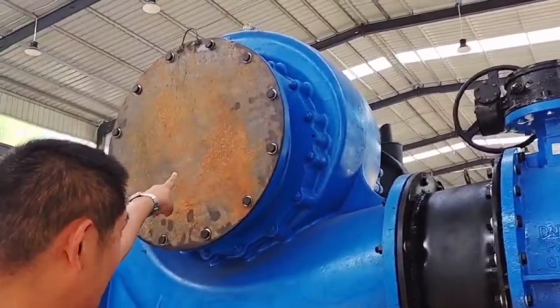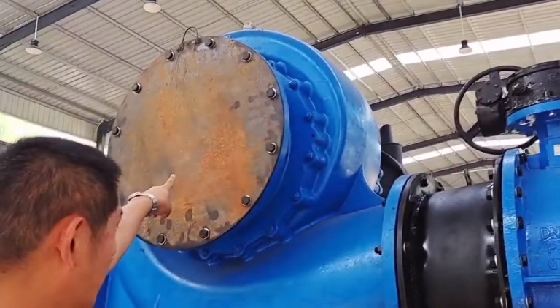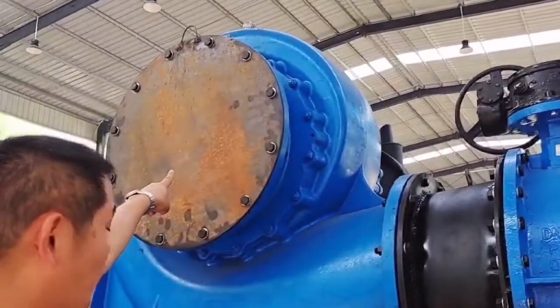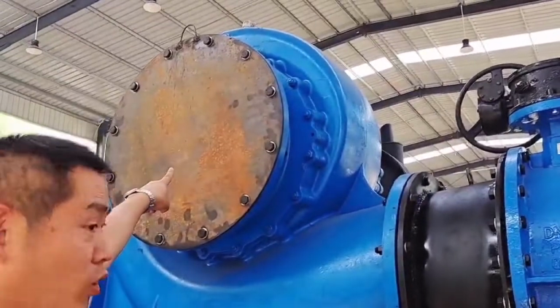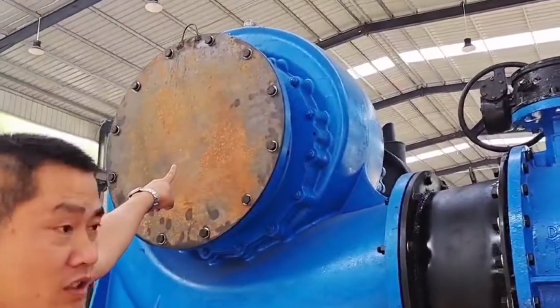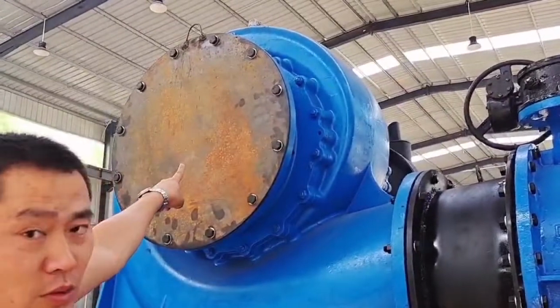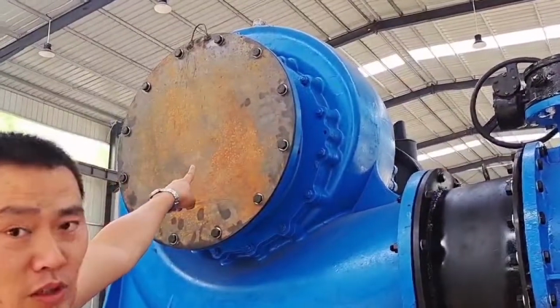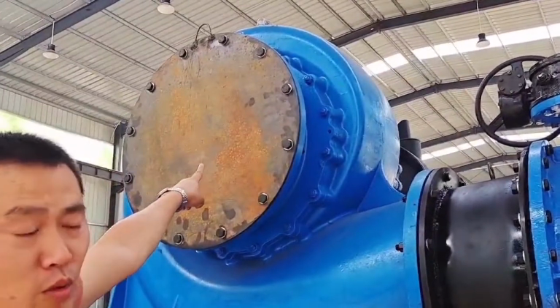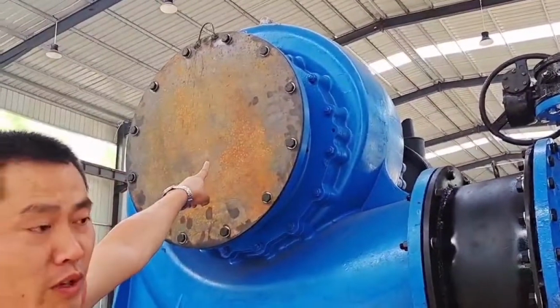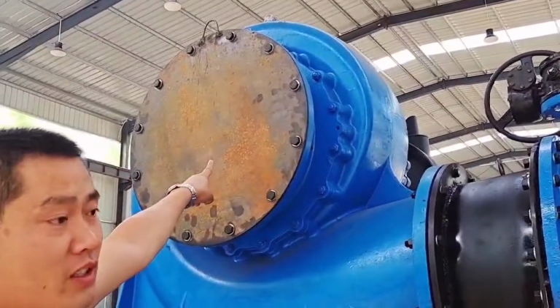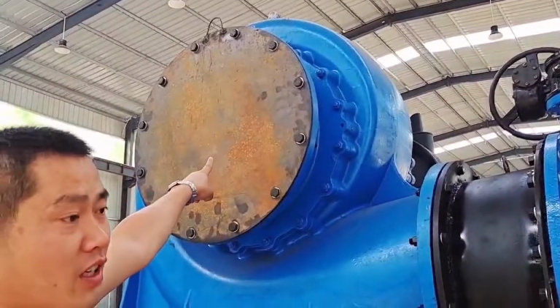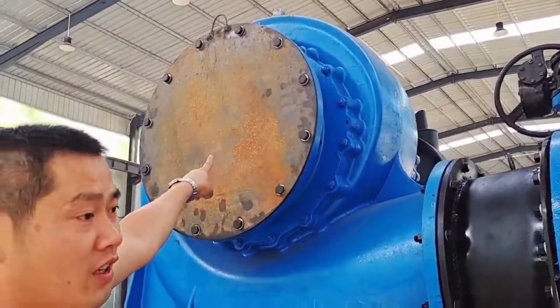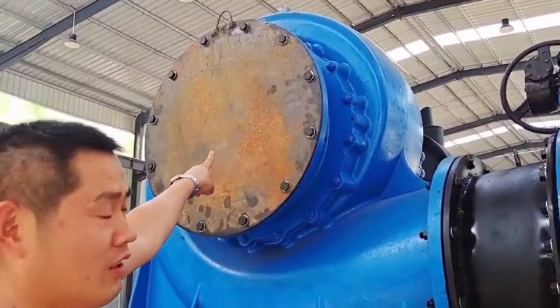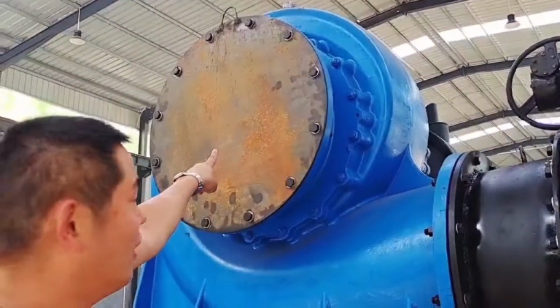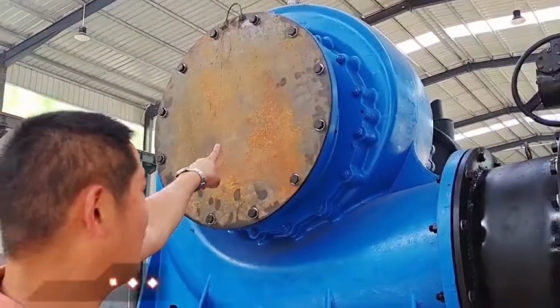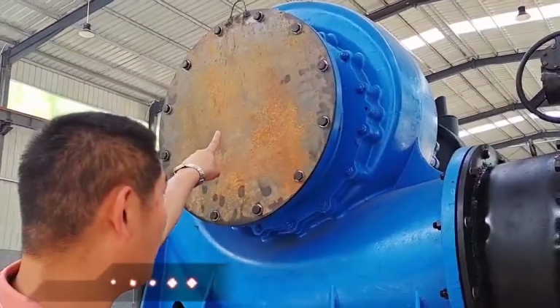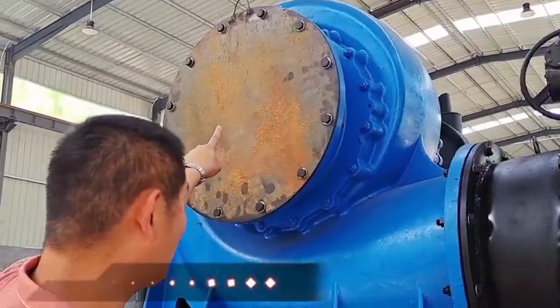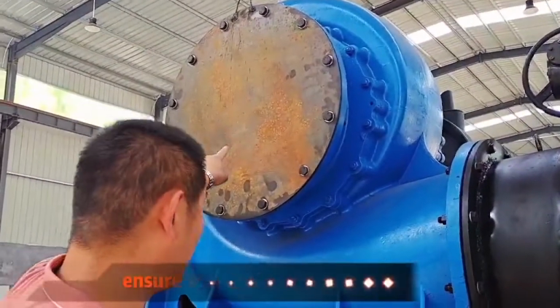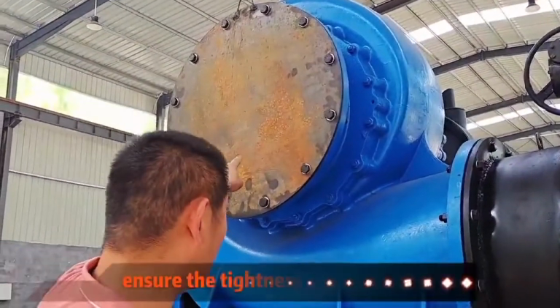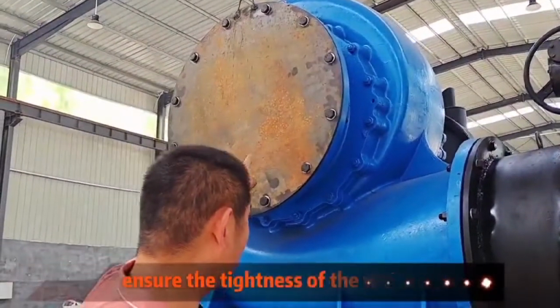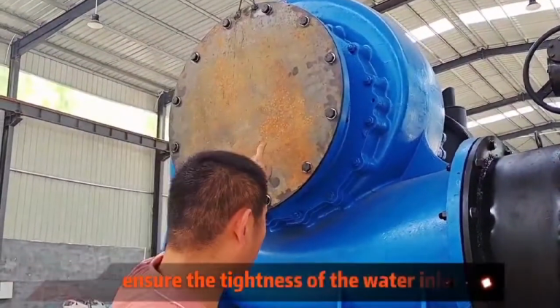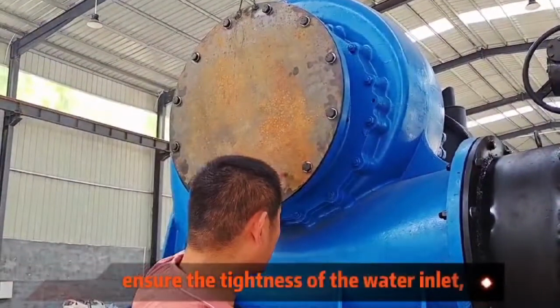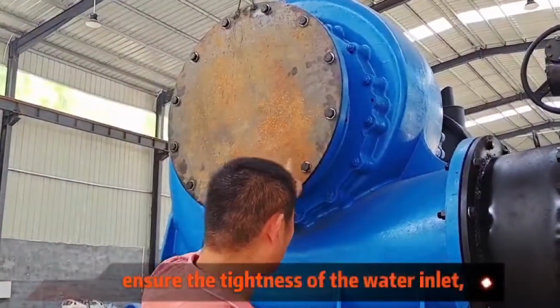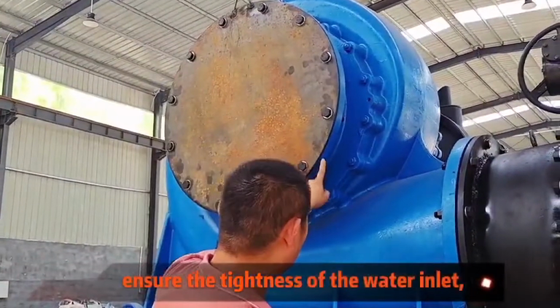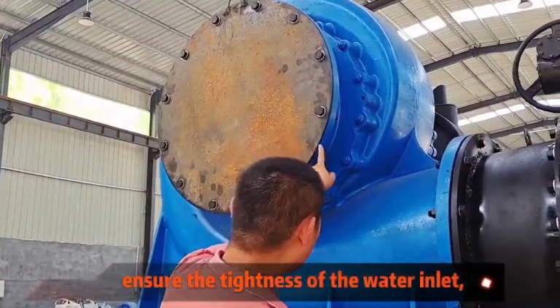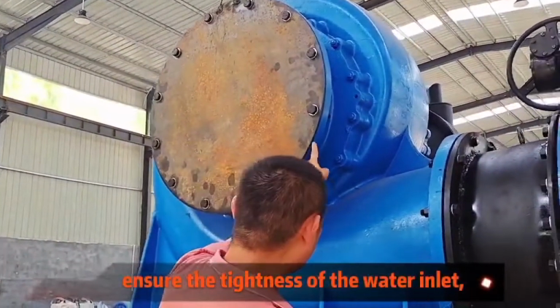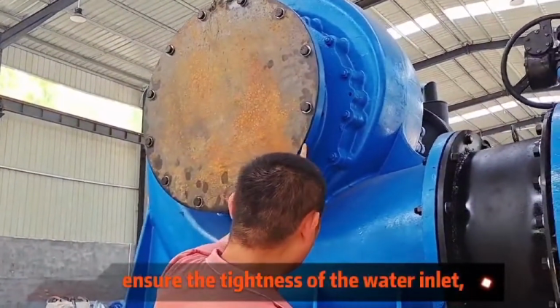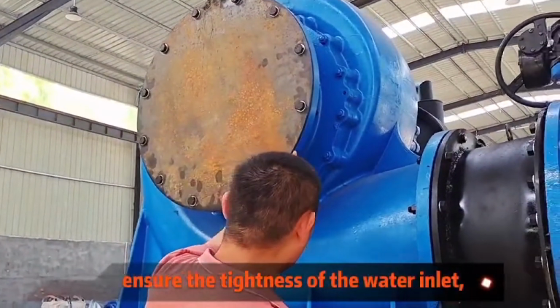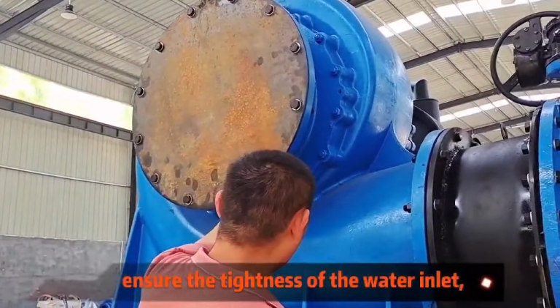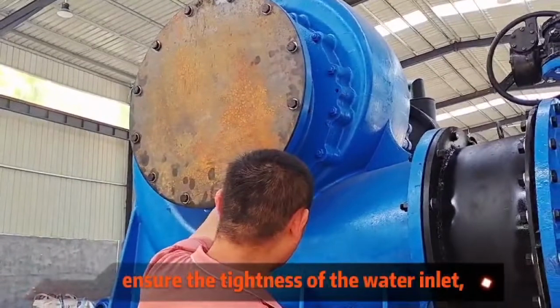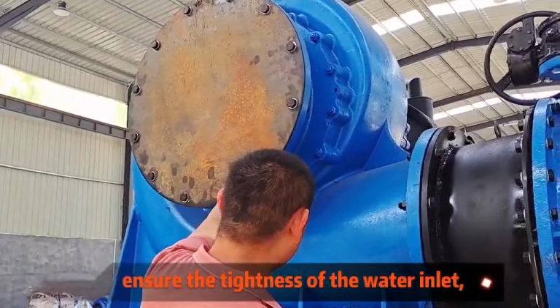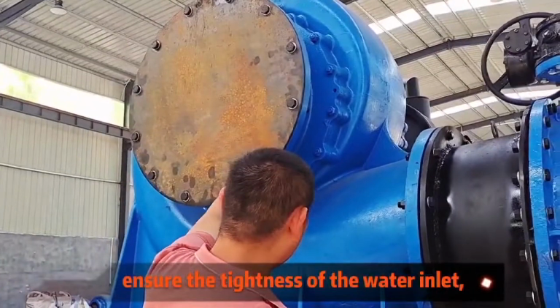First, ensure the tightness of the water inlet, and the gasket screws should be tightened well.